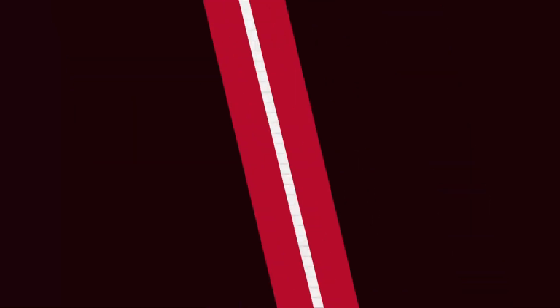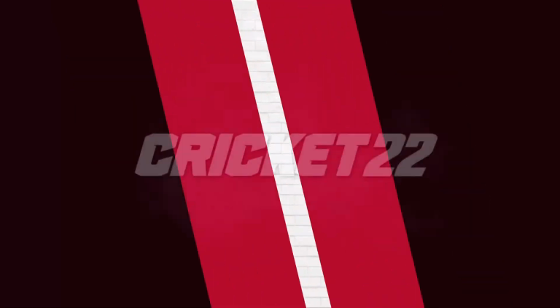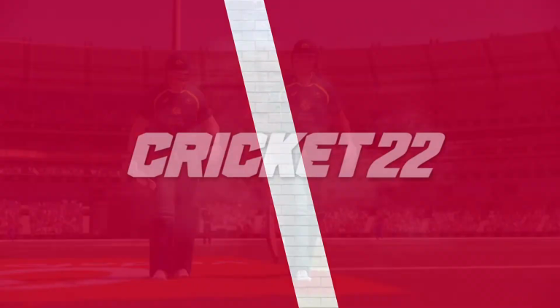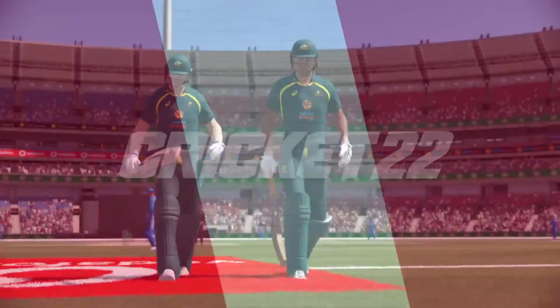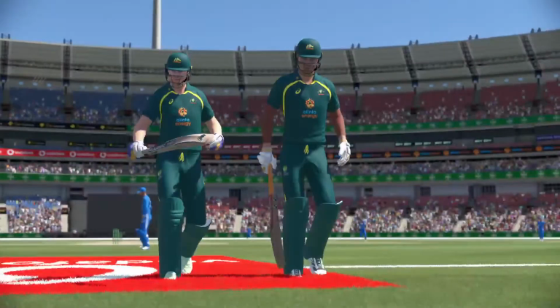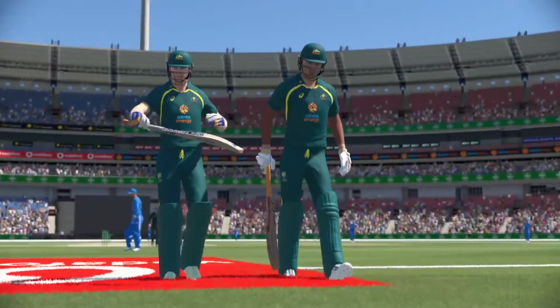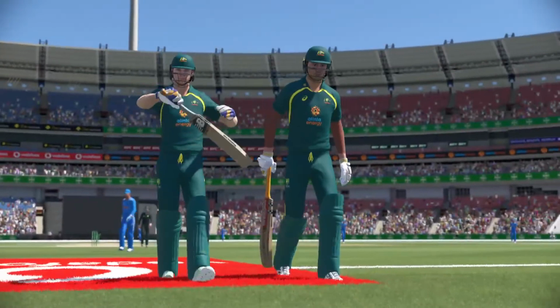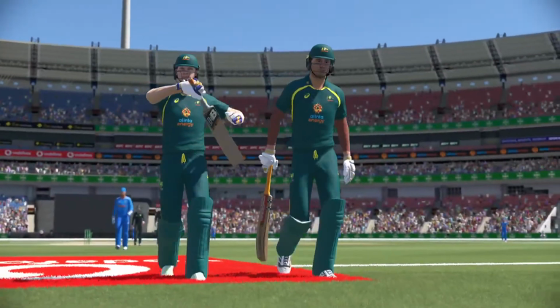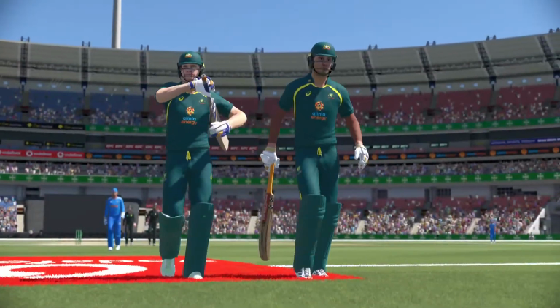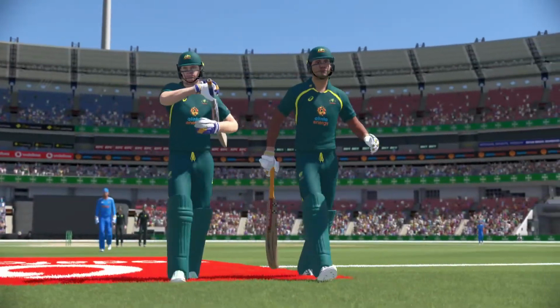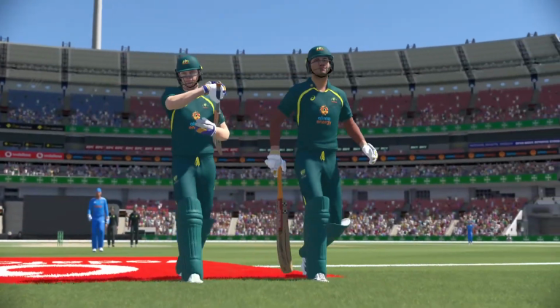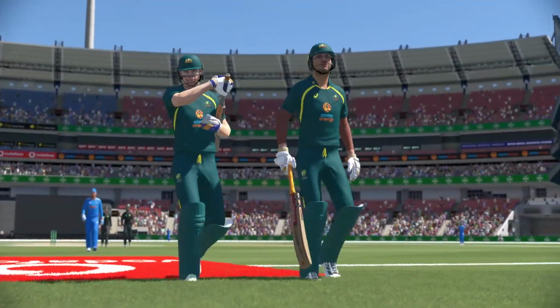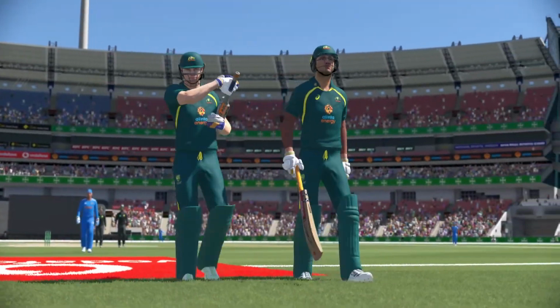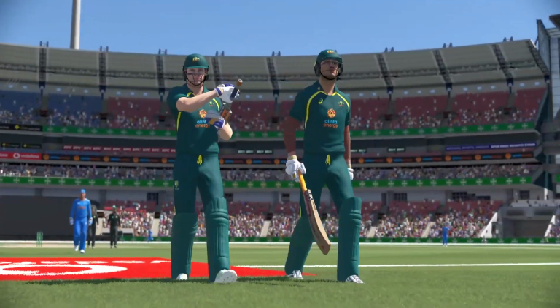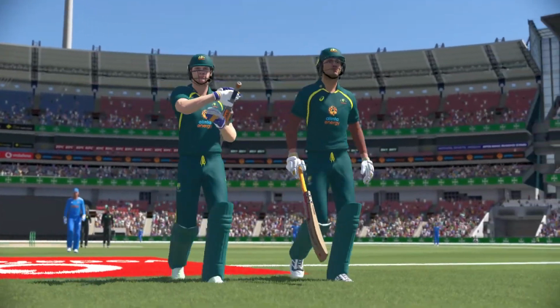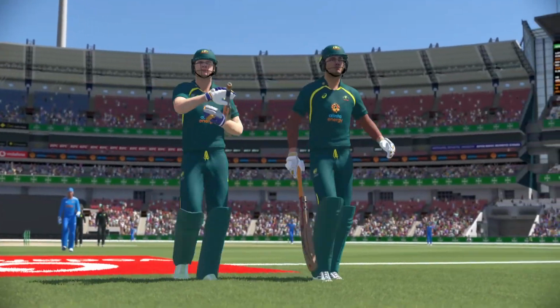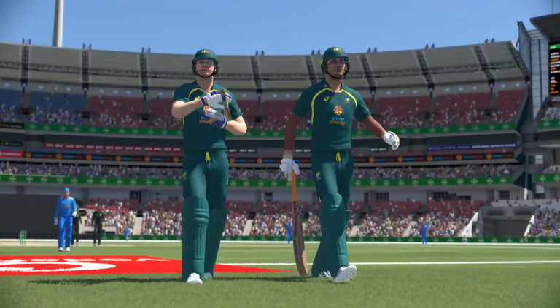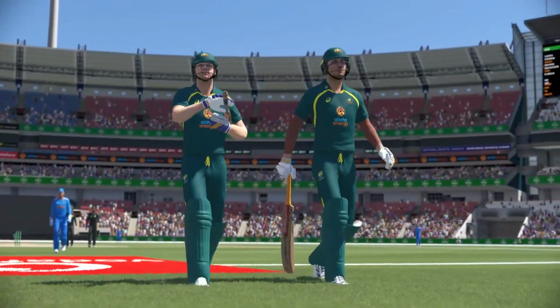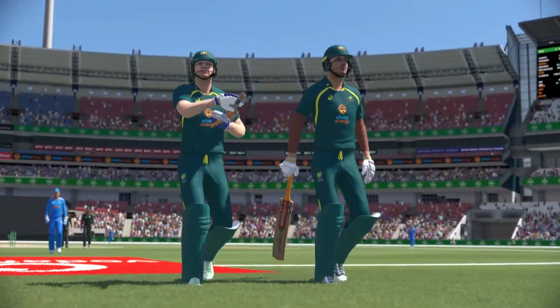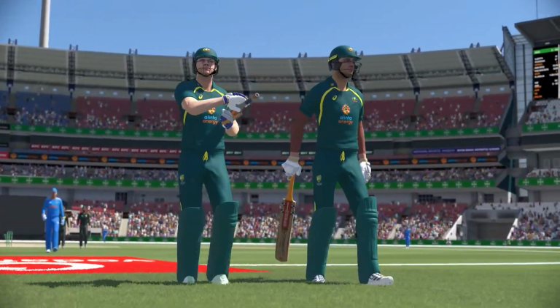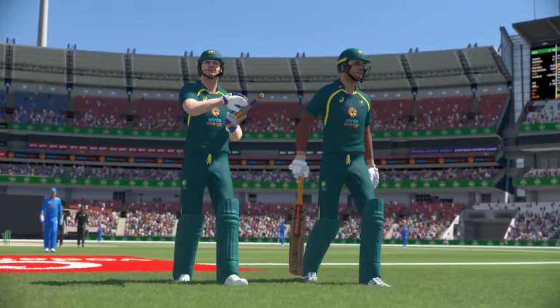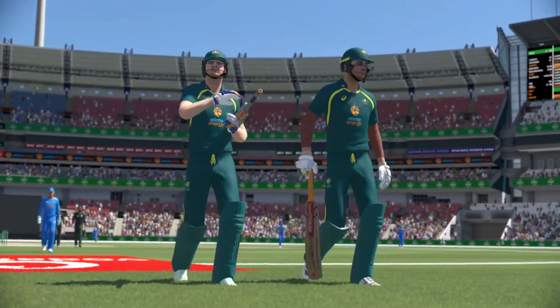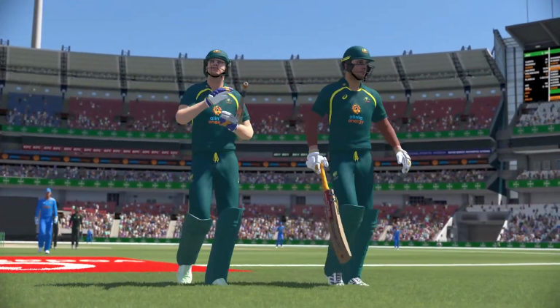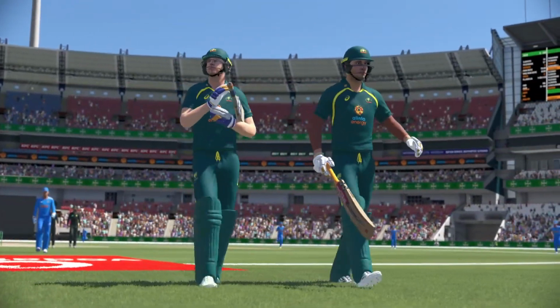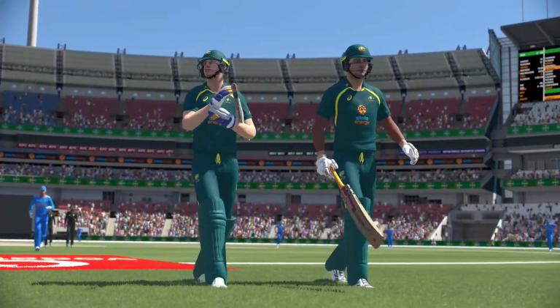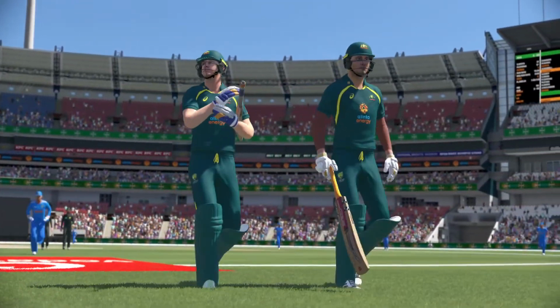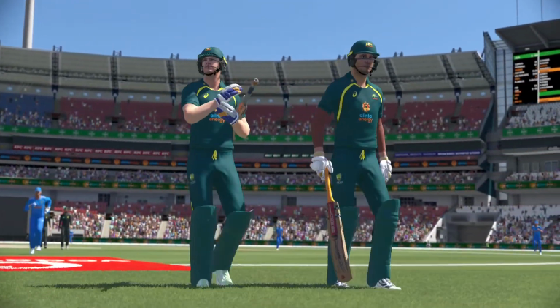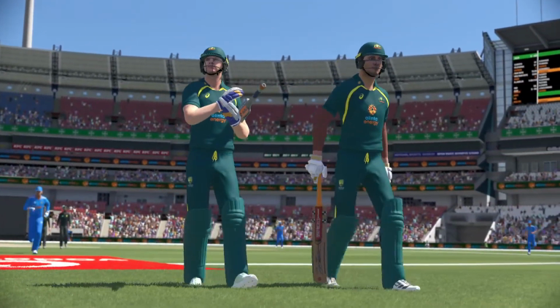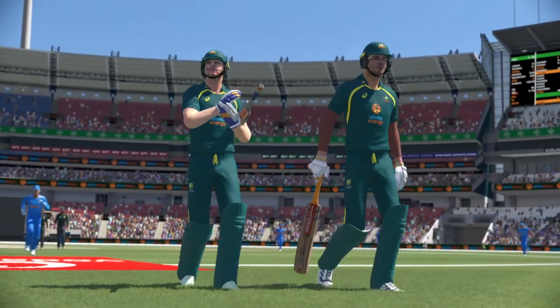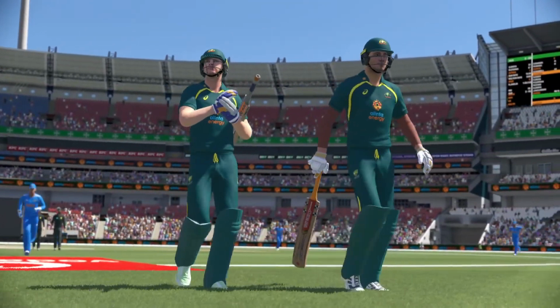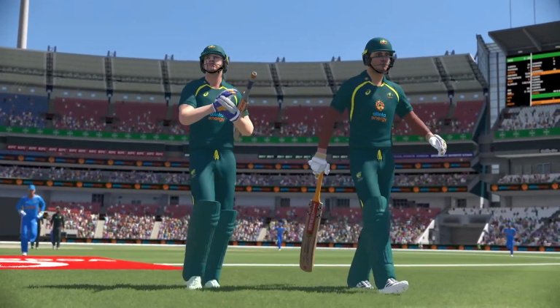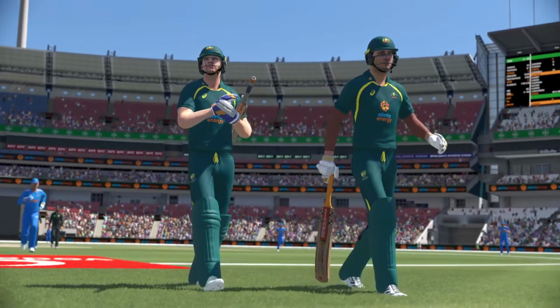The match ends in a tie — we've got a super over to decide the outcome.